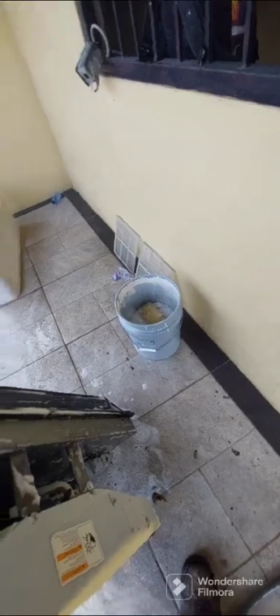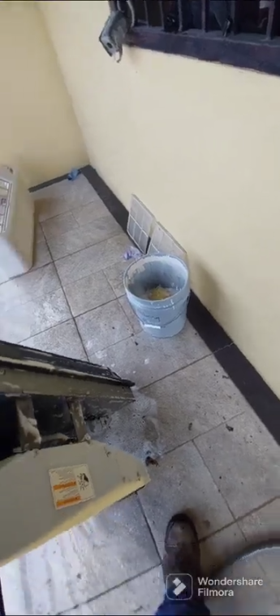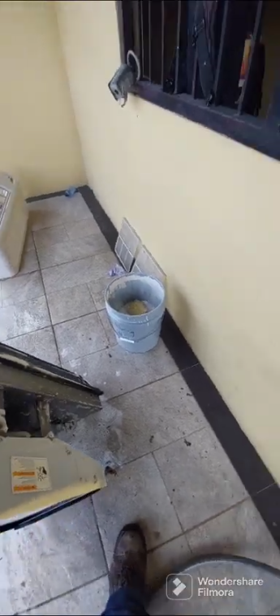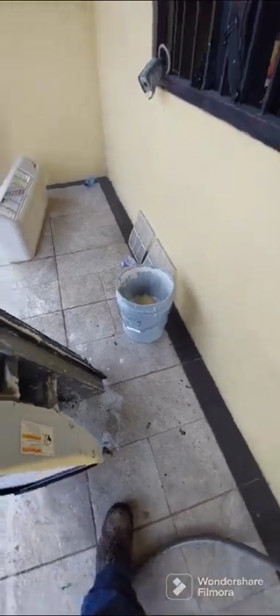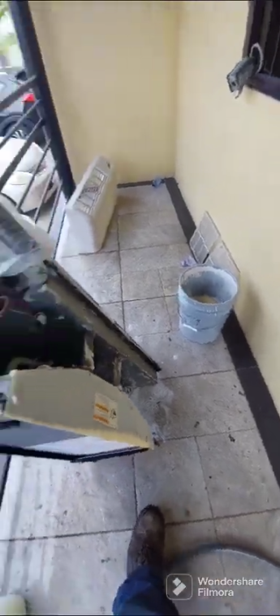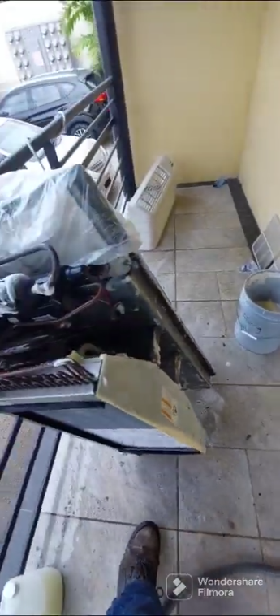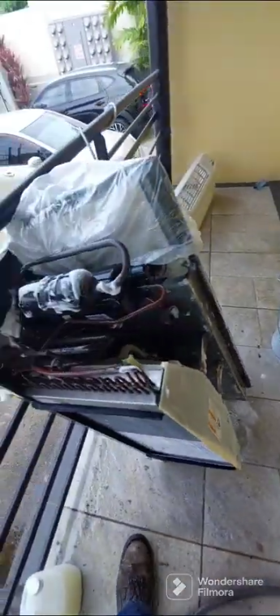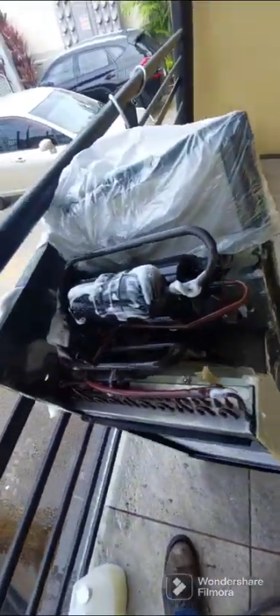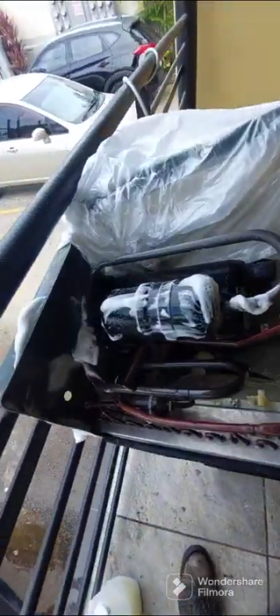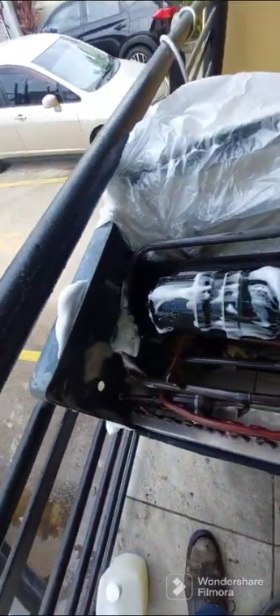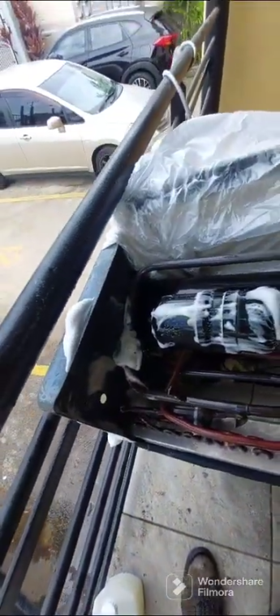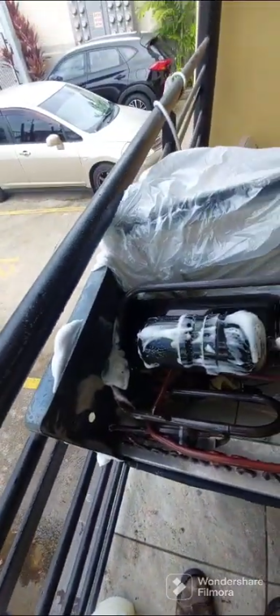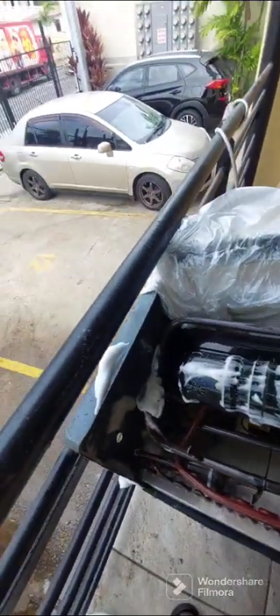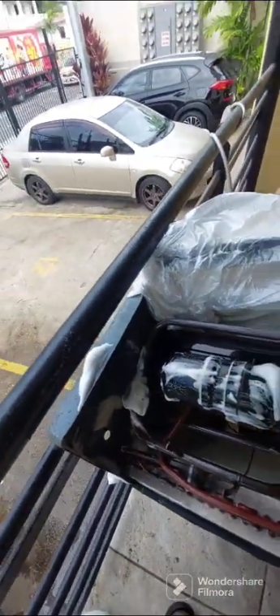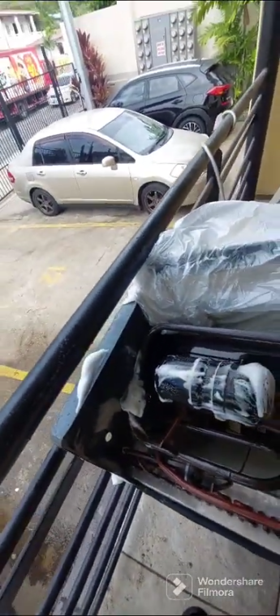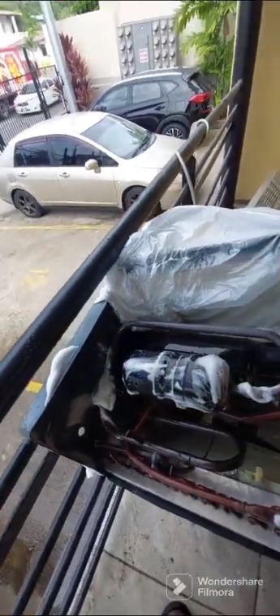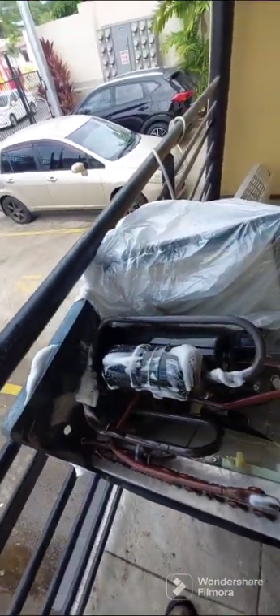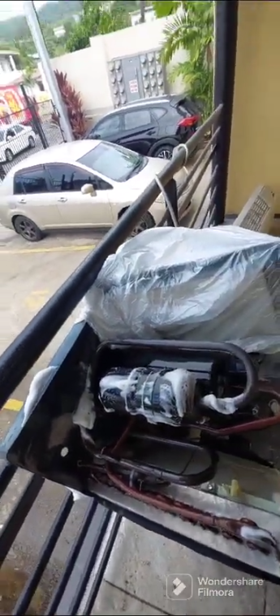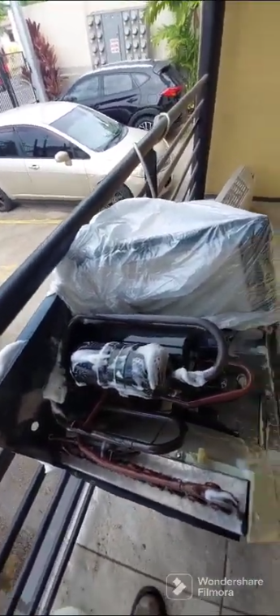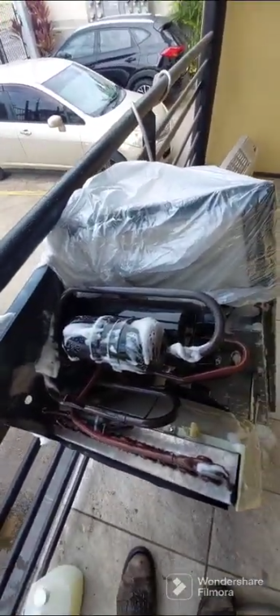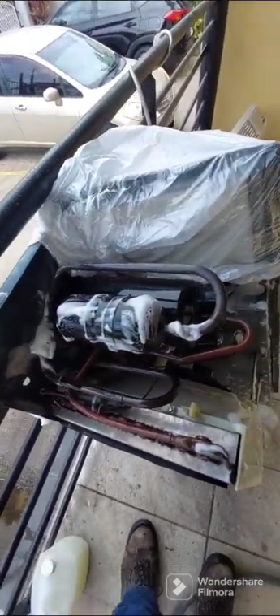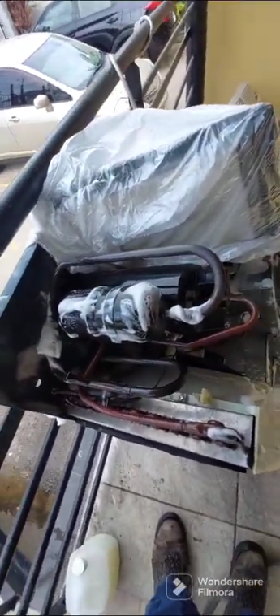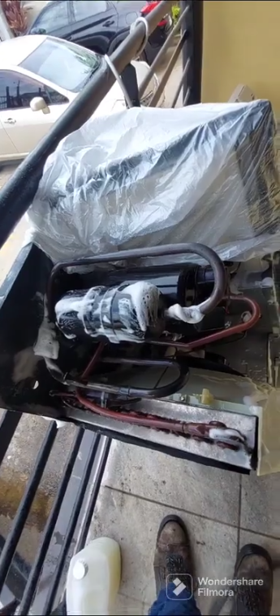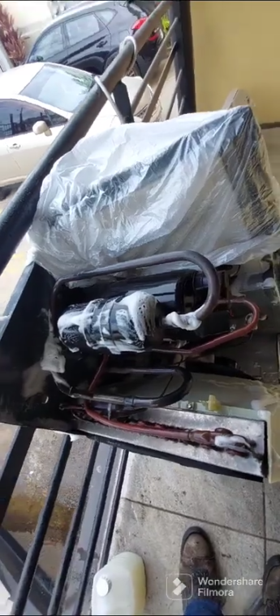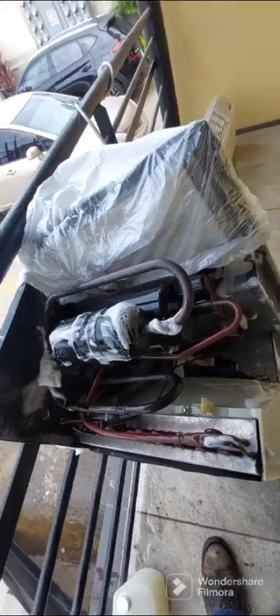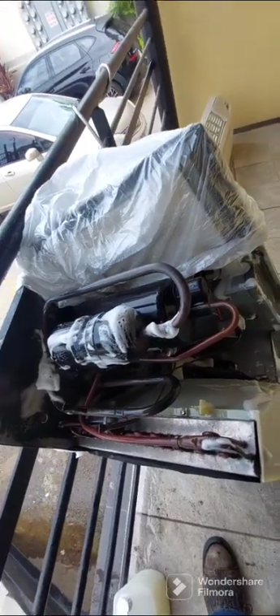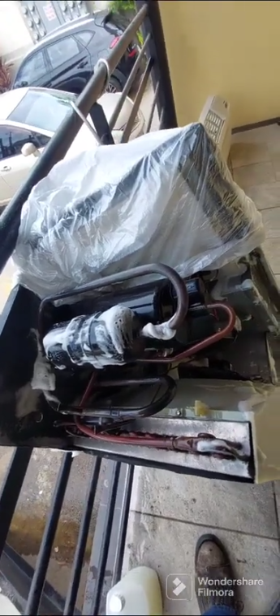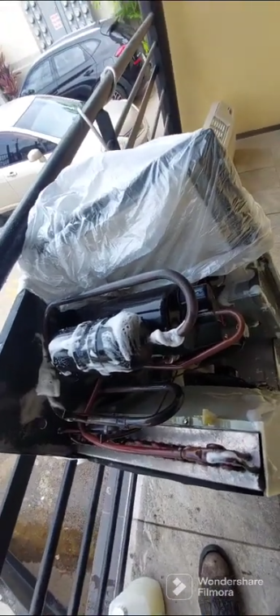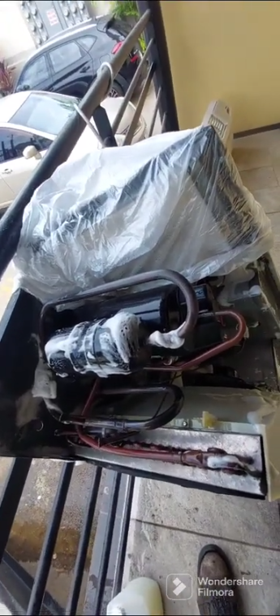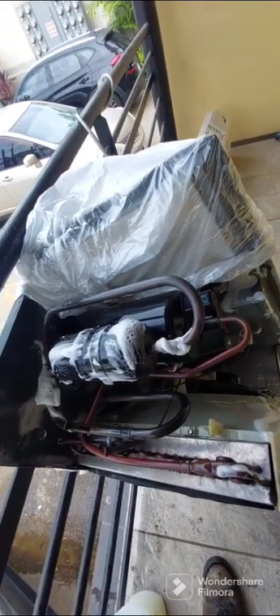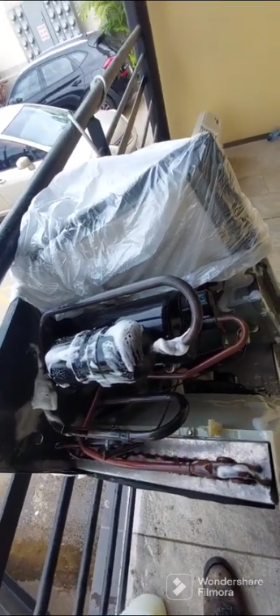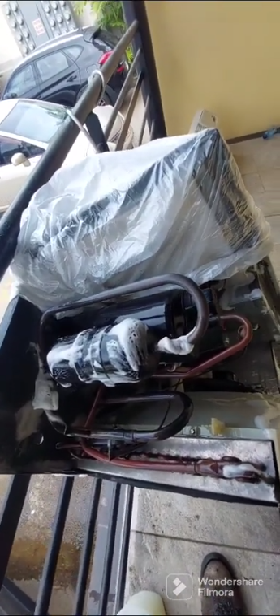Now it's just to wash it out — wash out the cover, wash out the cover, dry it up. And I will show you when I install them back in the apartment.